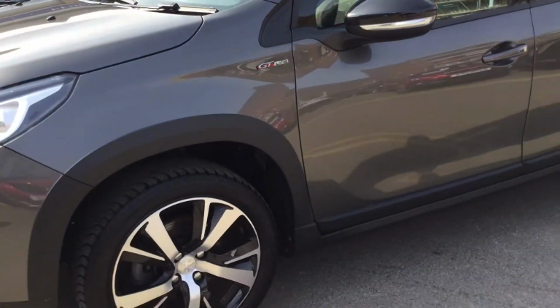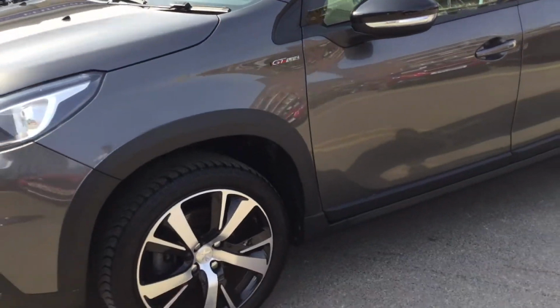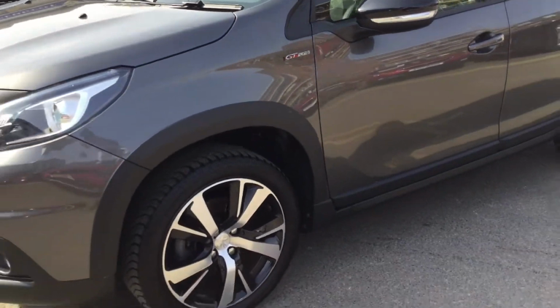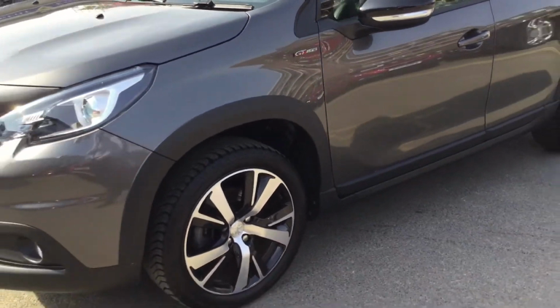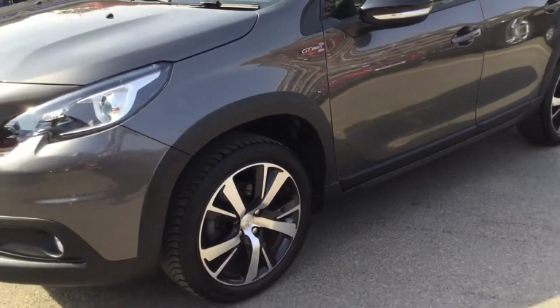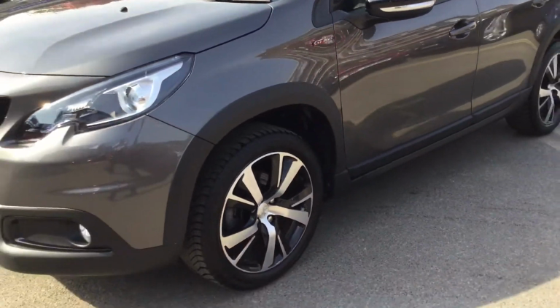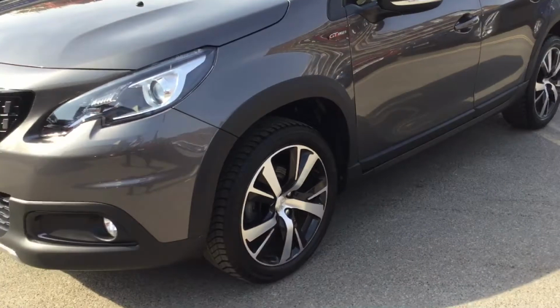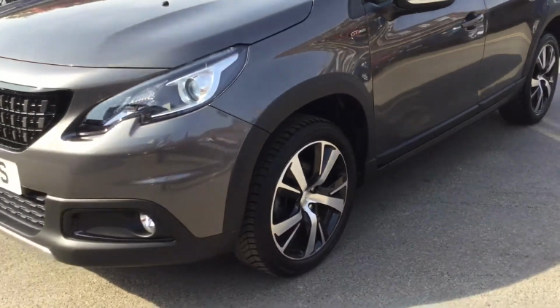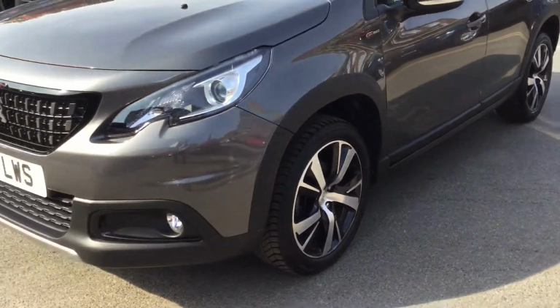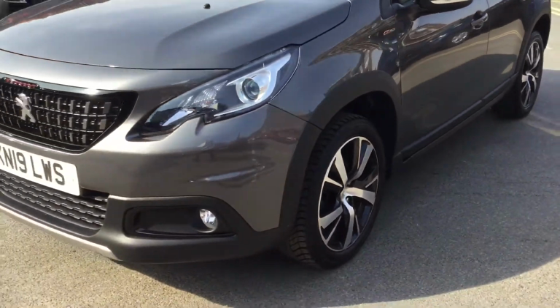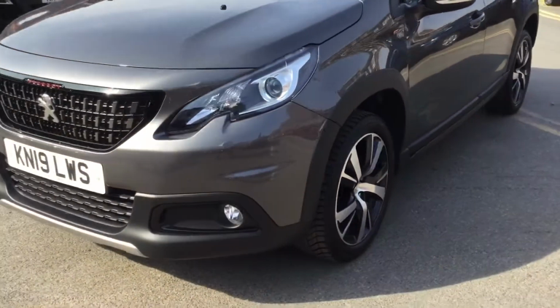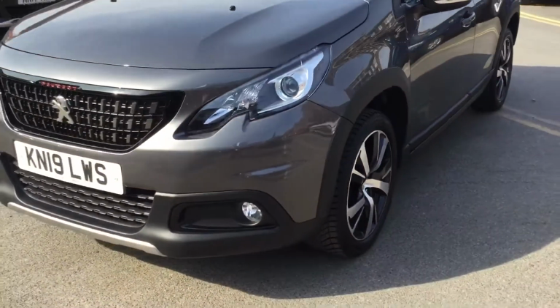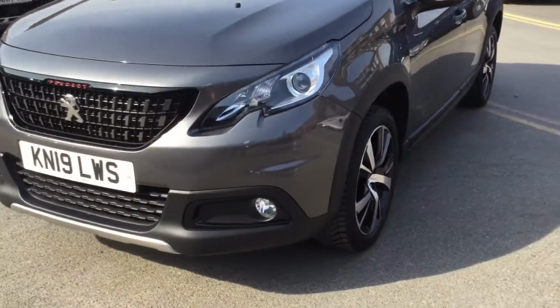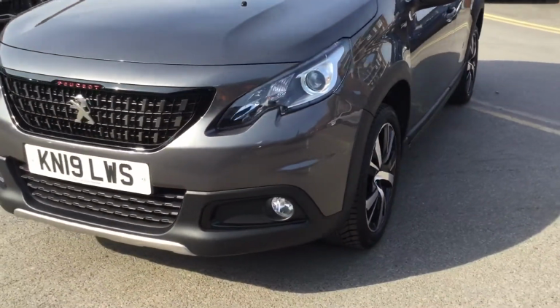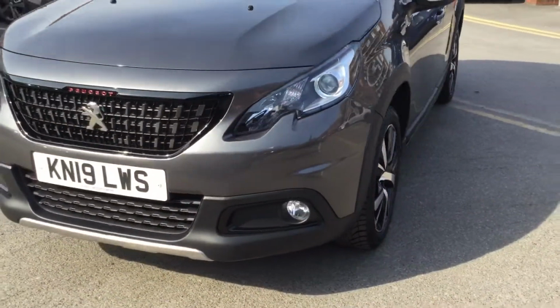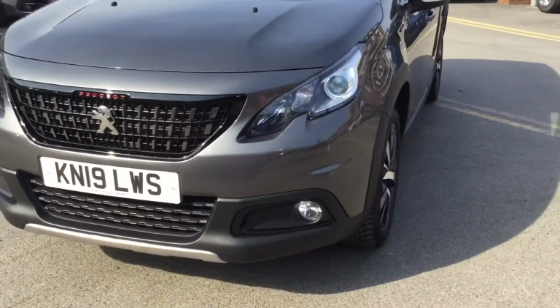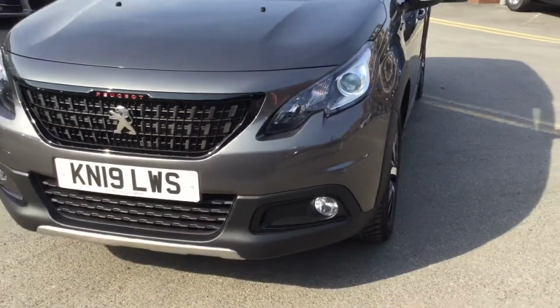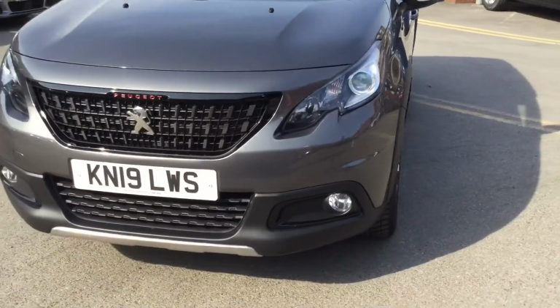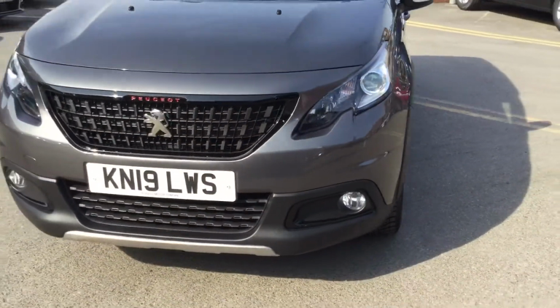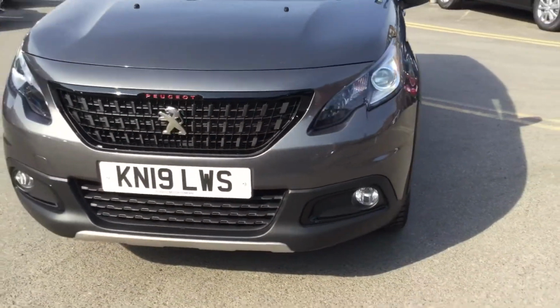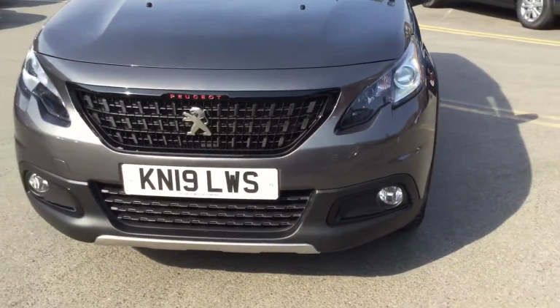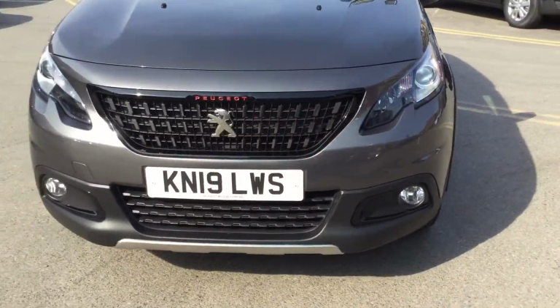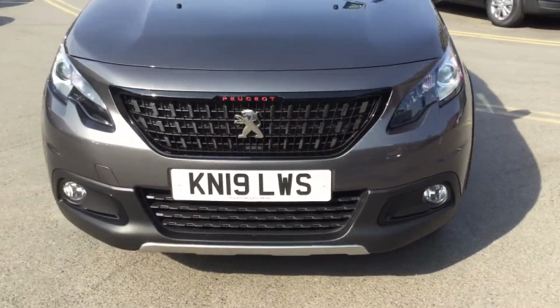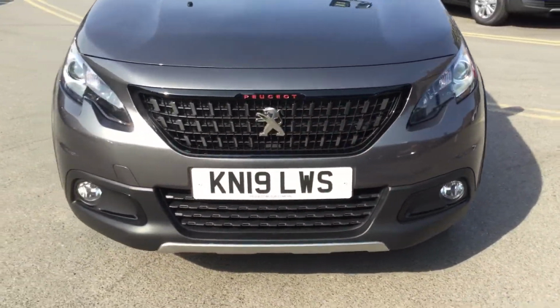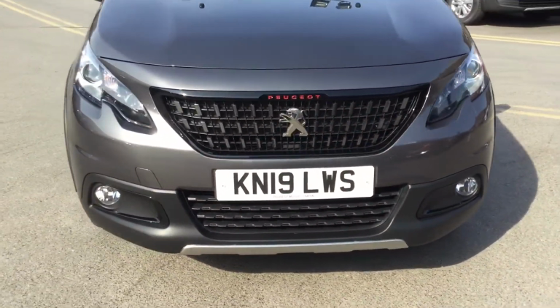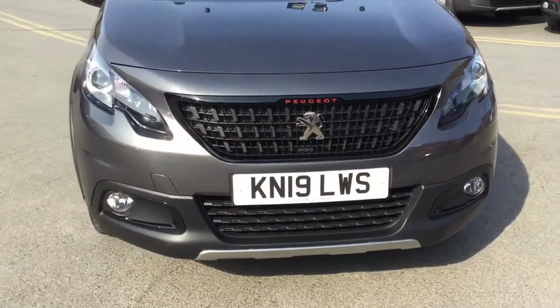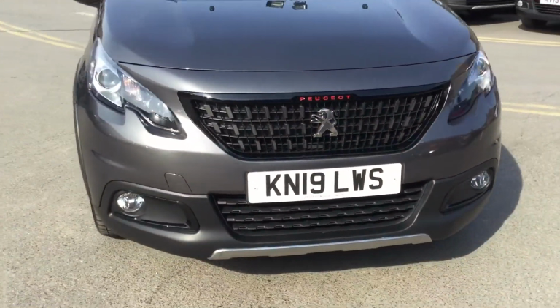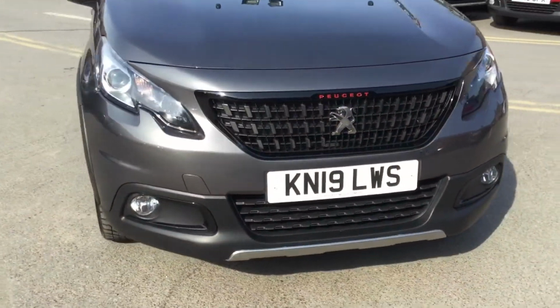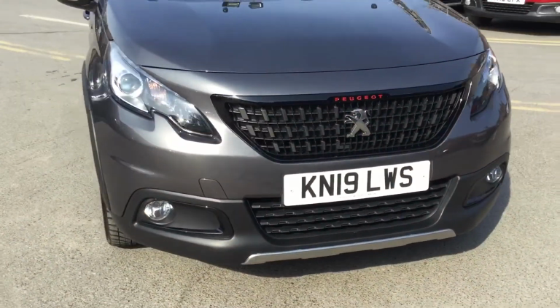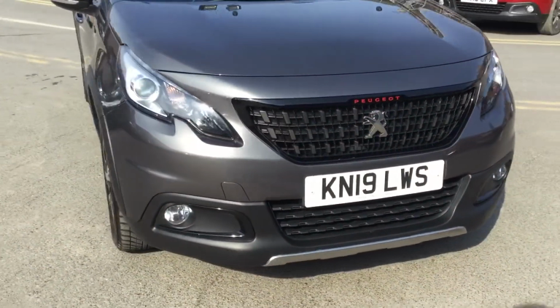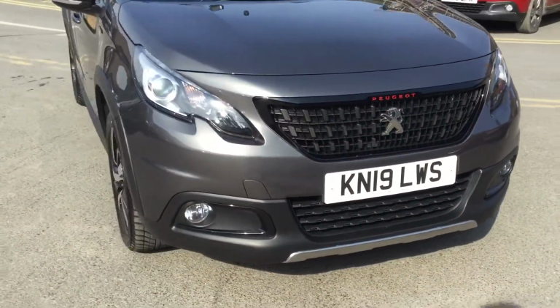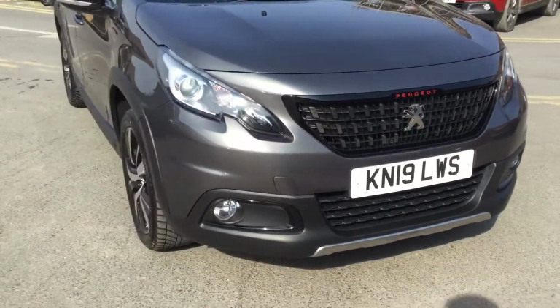Coming round to the front, as you can see, you do get your fog lights at the bottom, which are very useful.